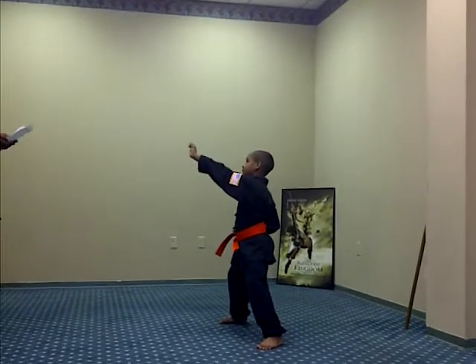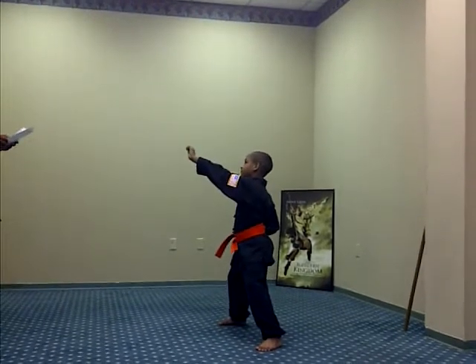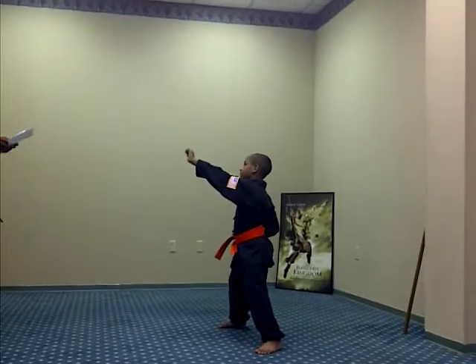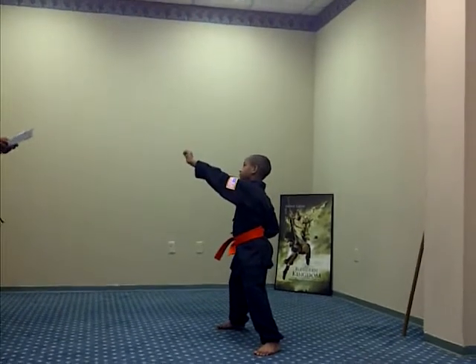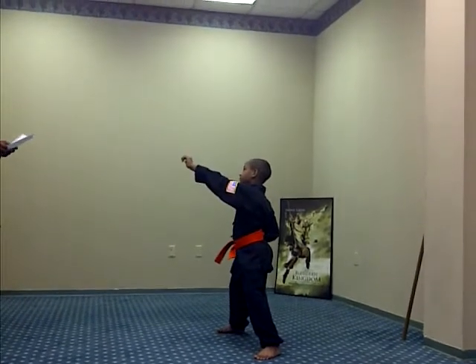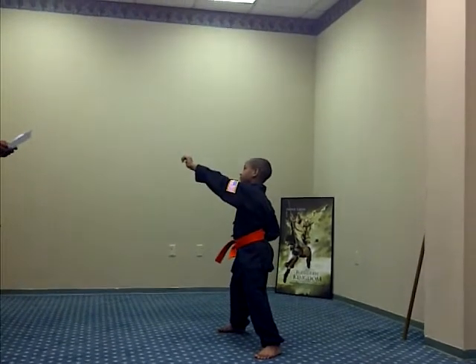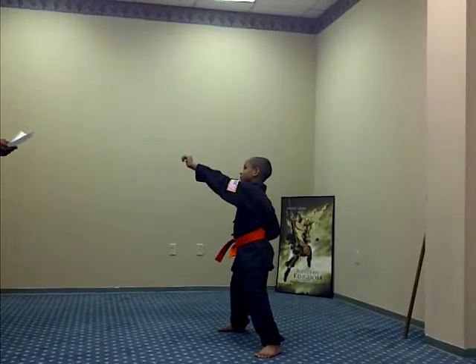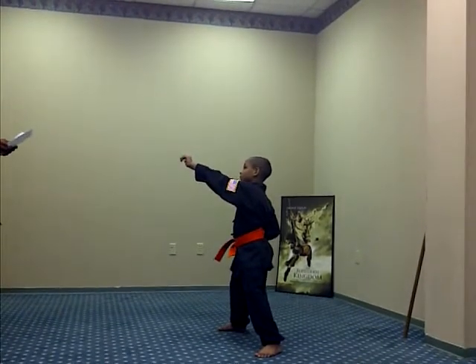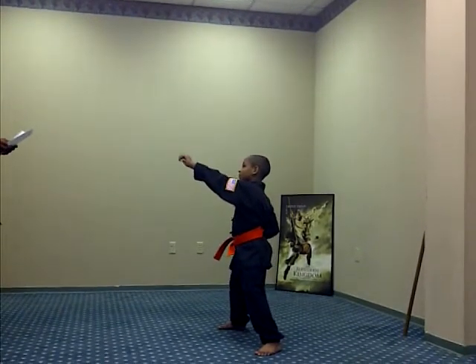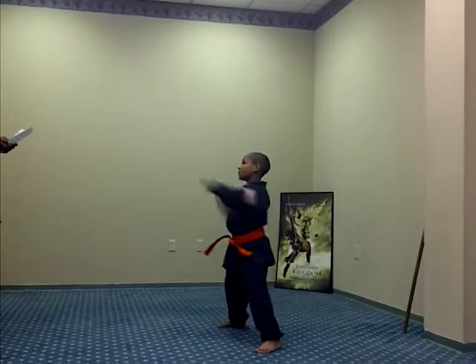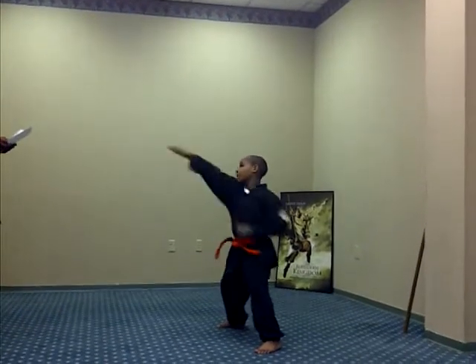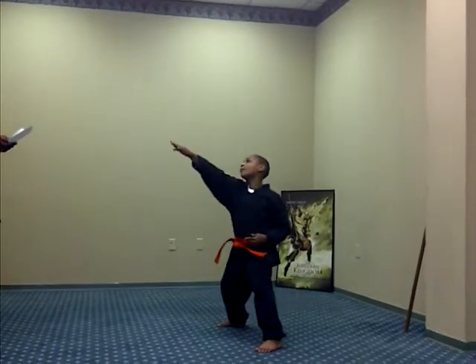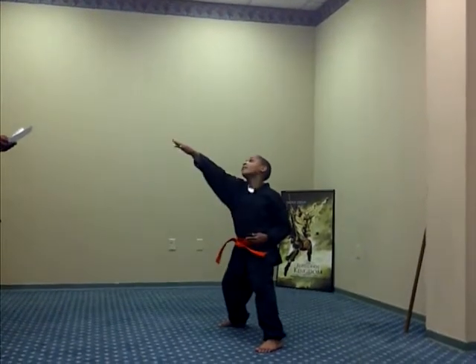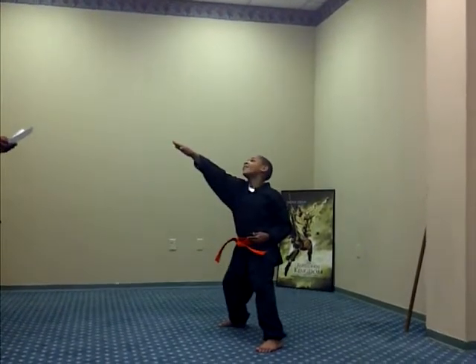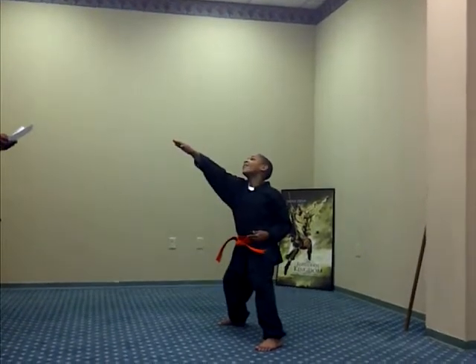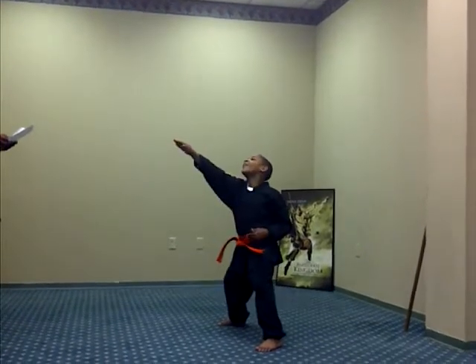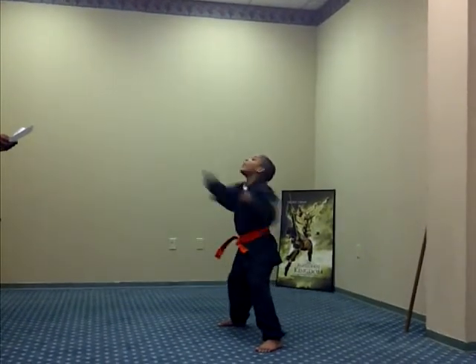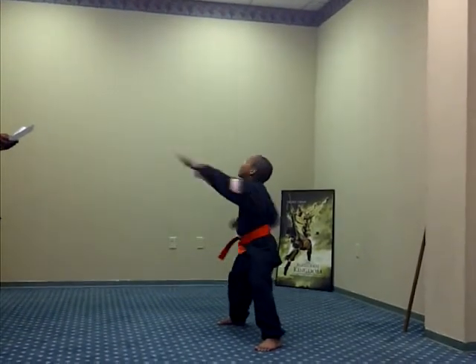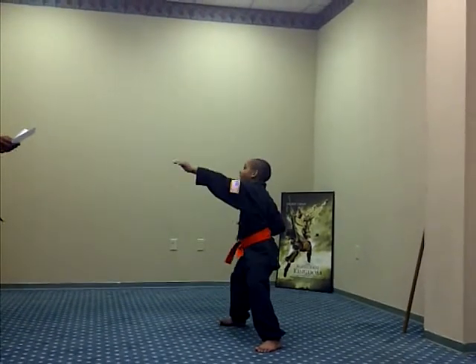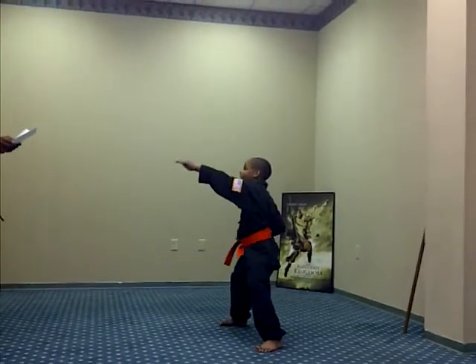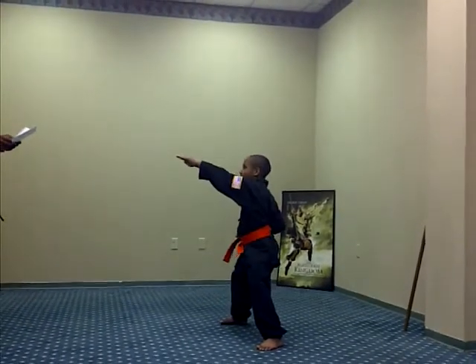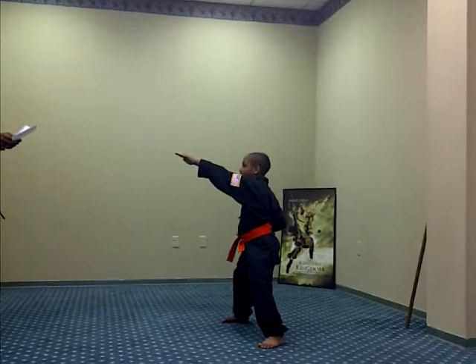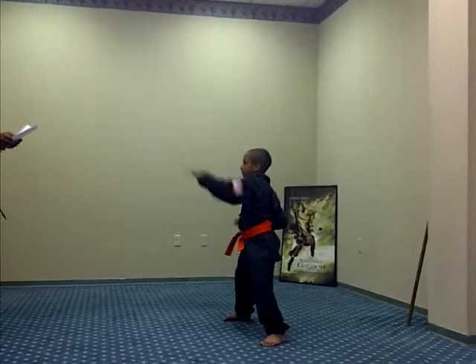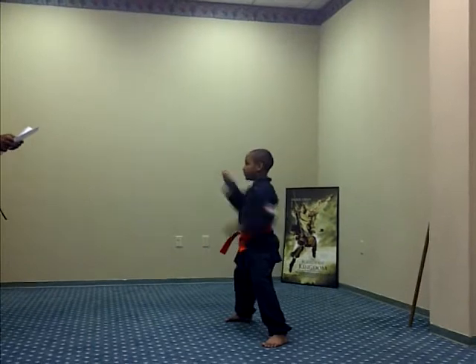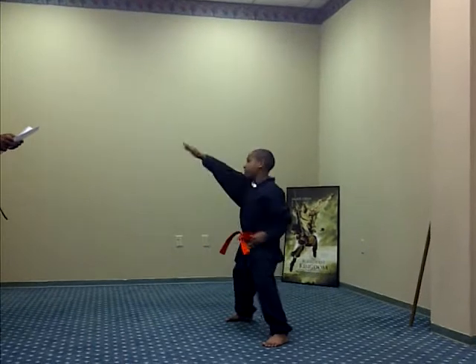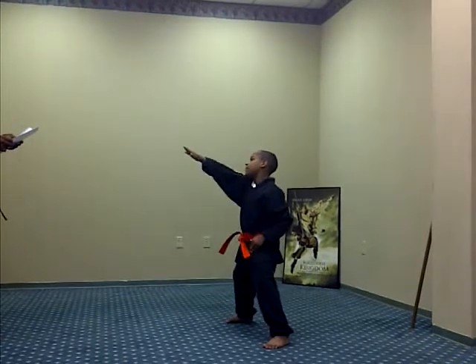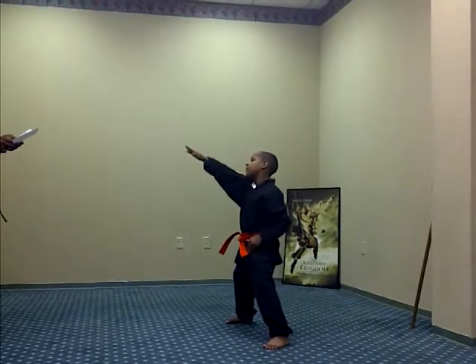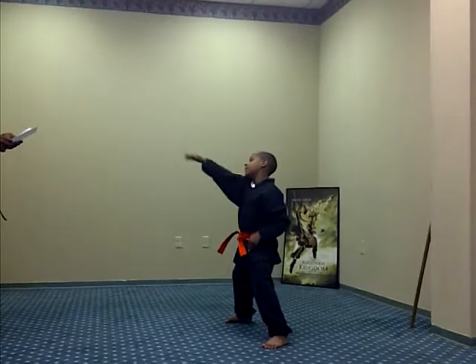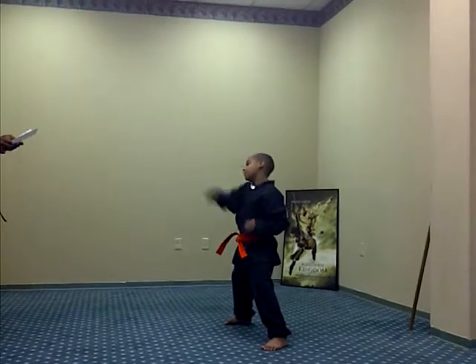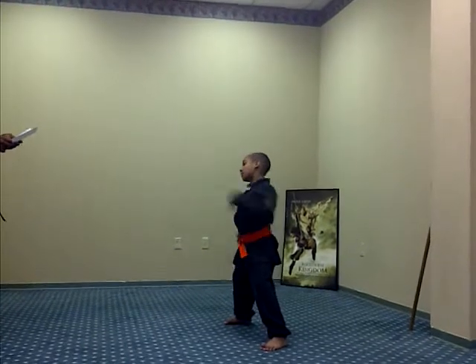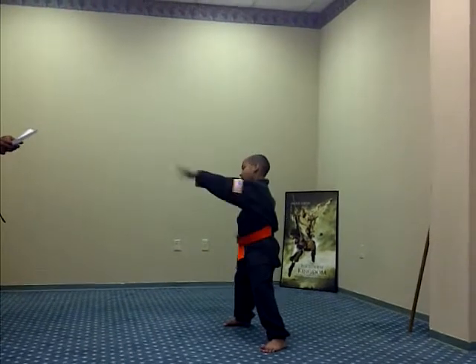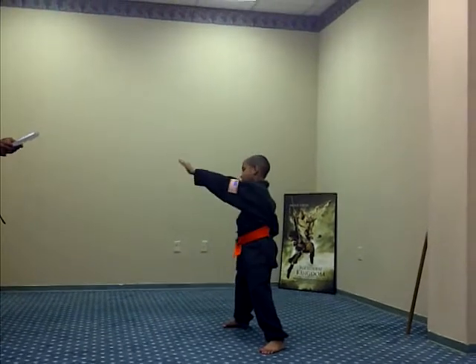Spear hand. Ready, one, two, three, Sanchi, four, five.